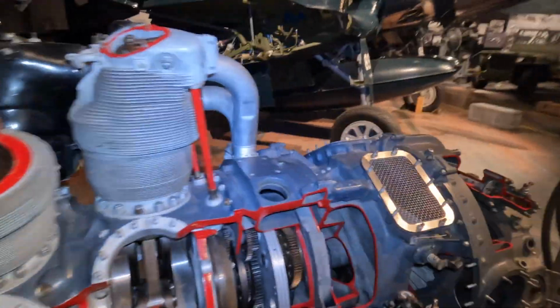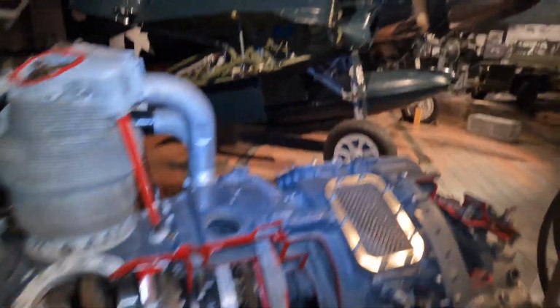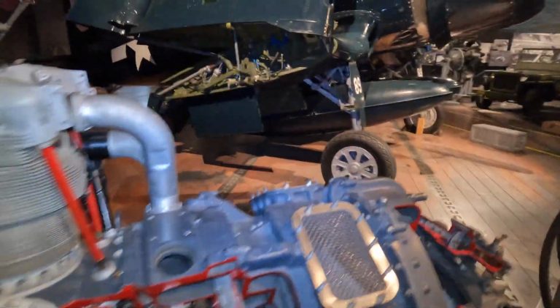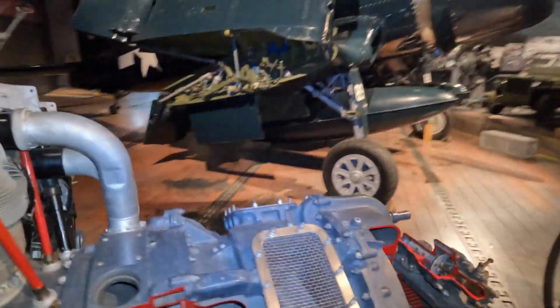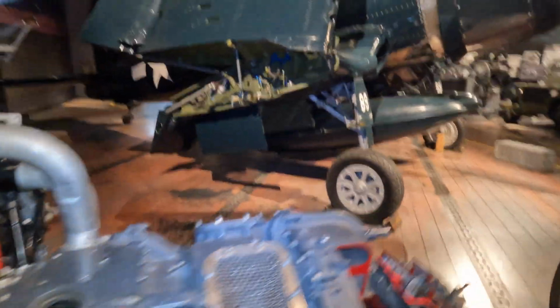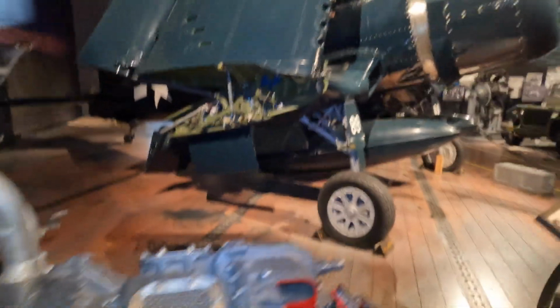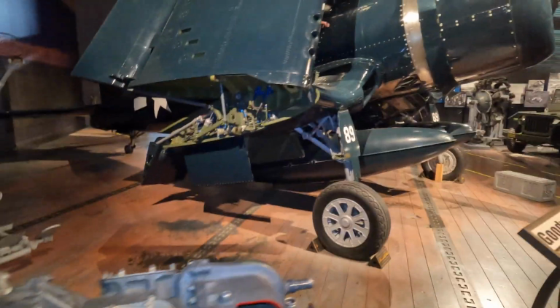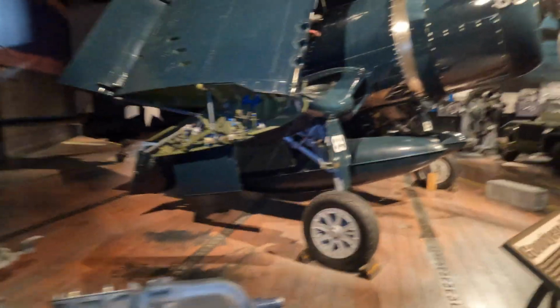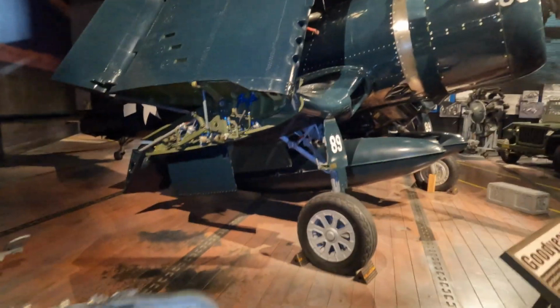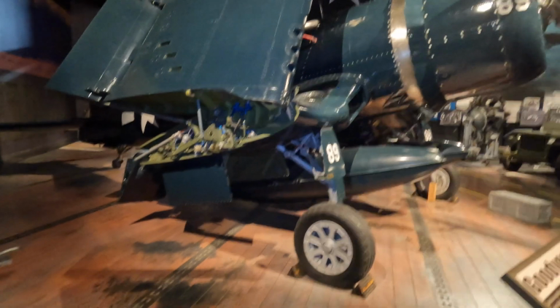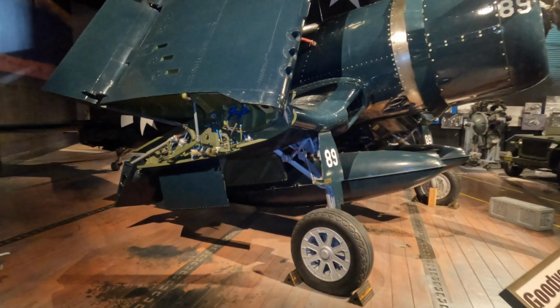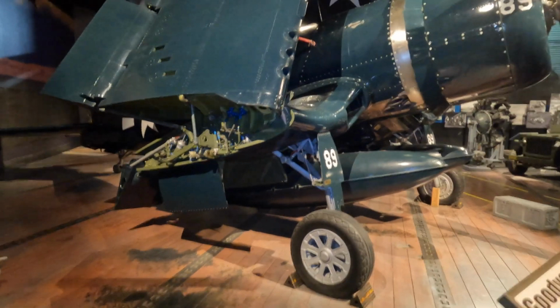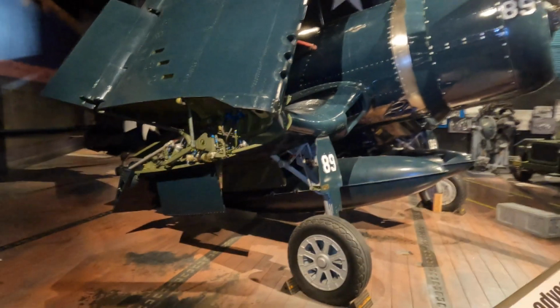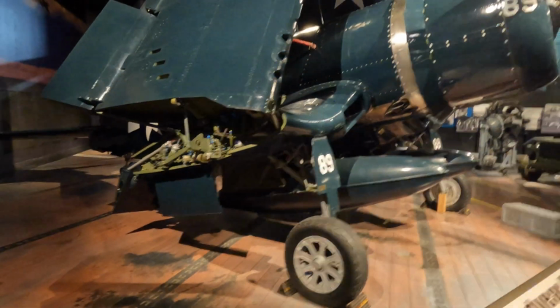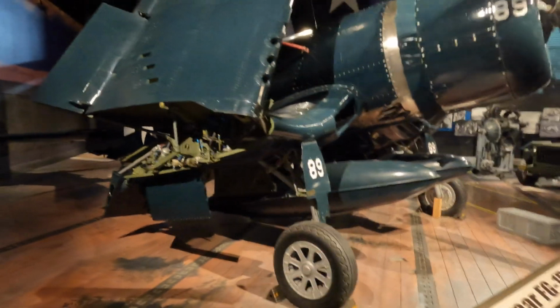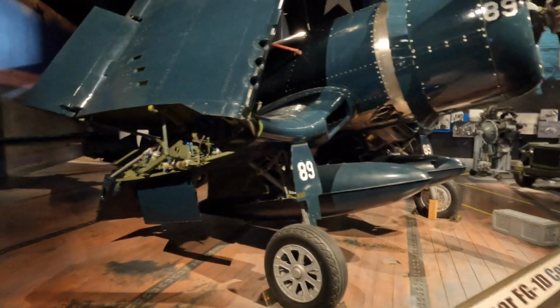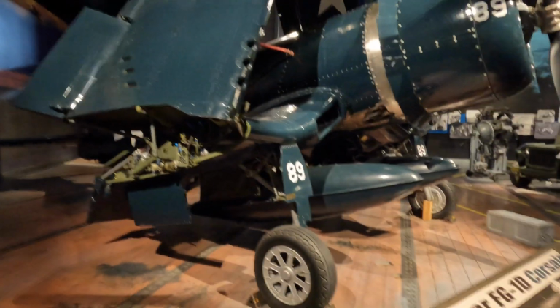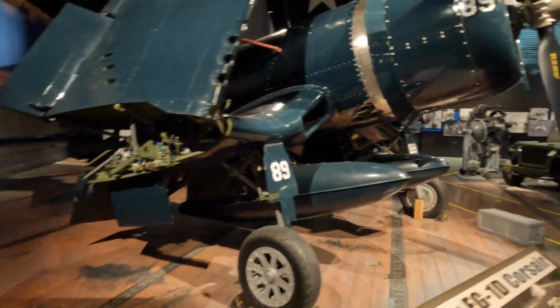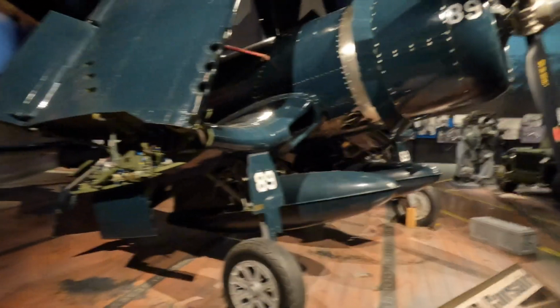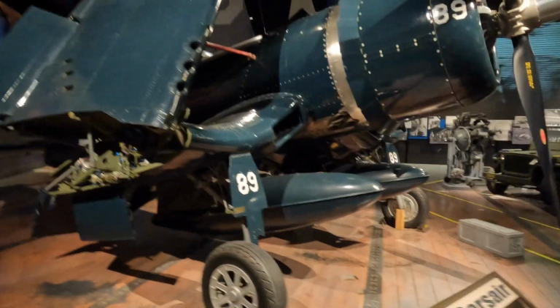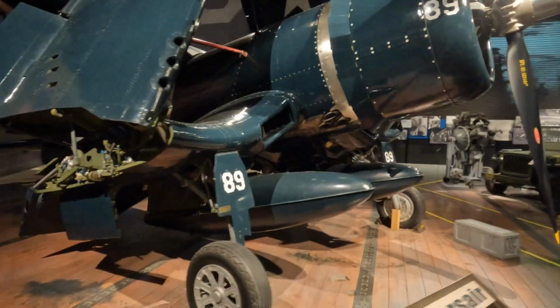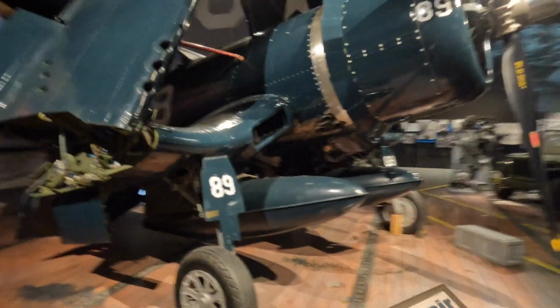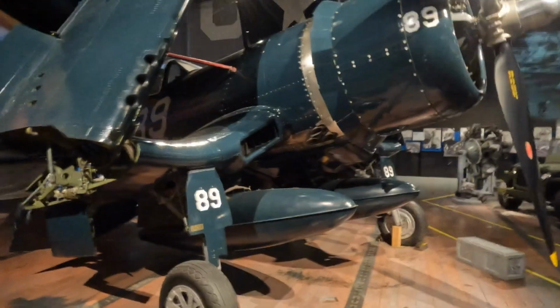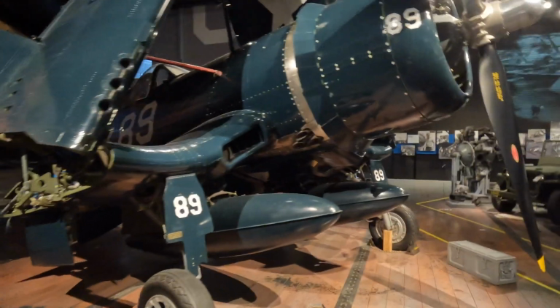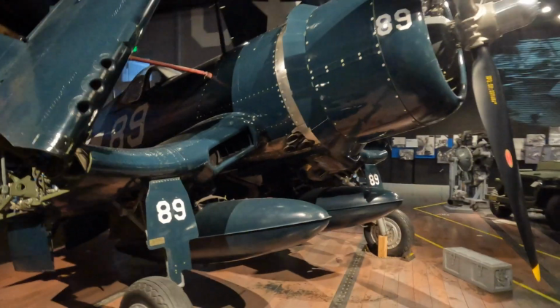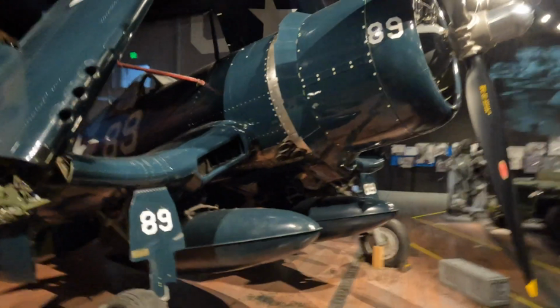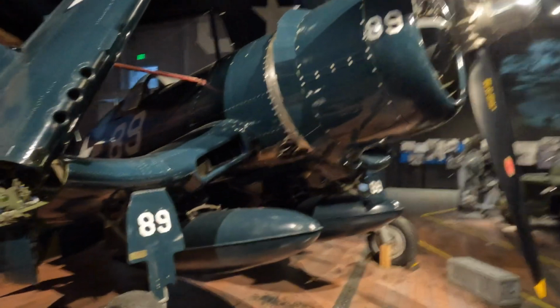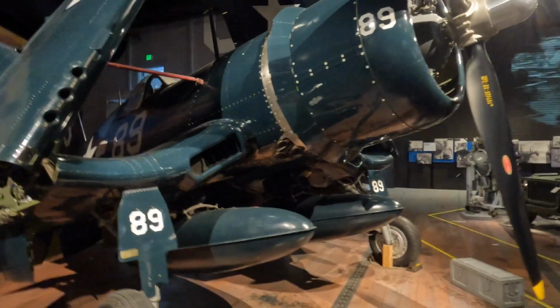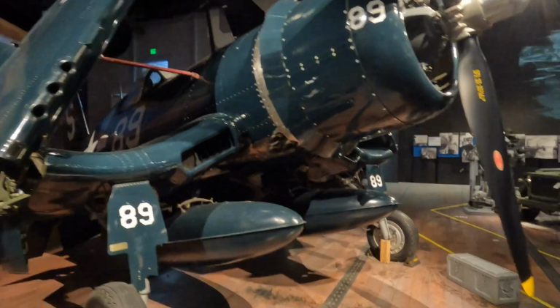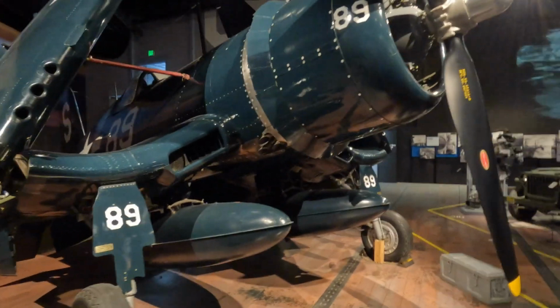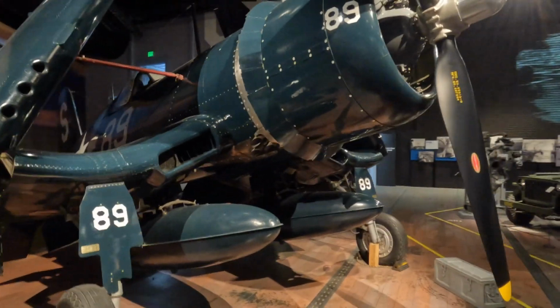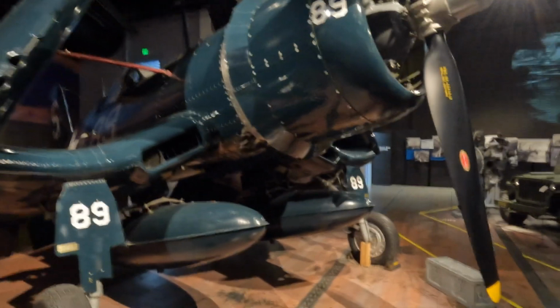I have an F4U Corsair — kind of my favorite plane from the Second World War, I think.